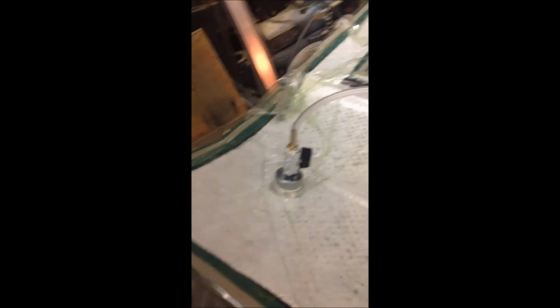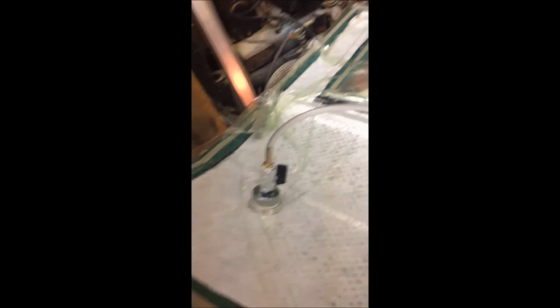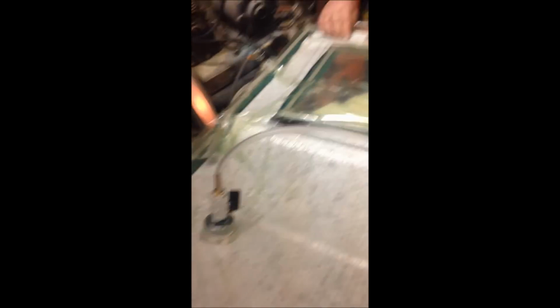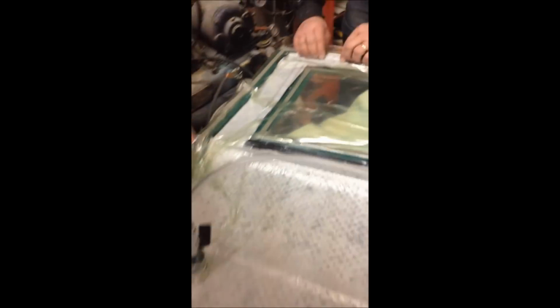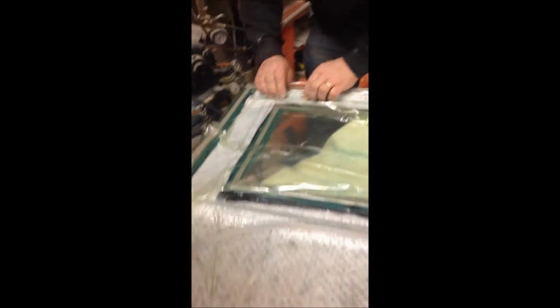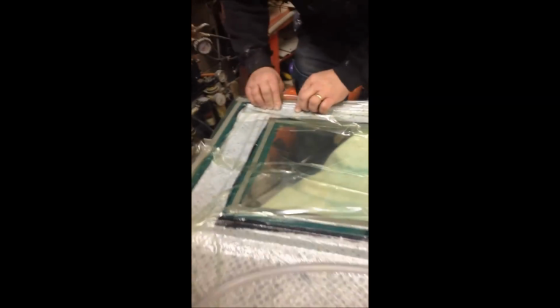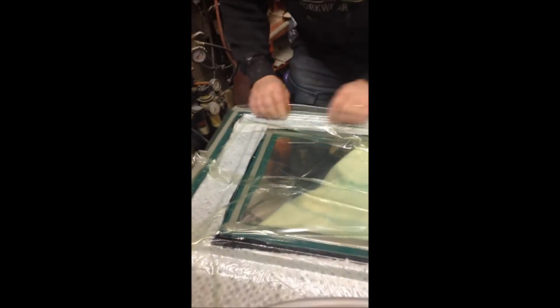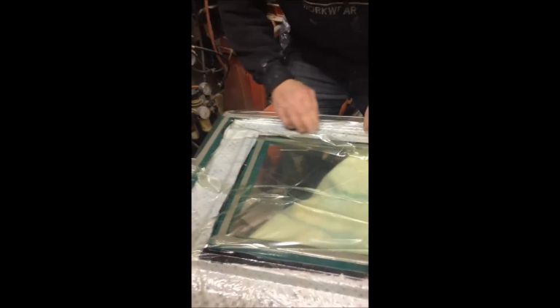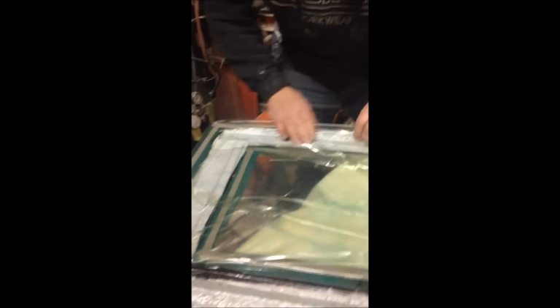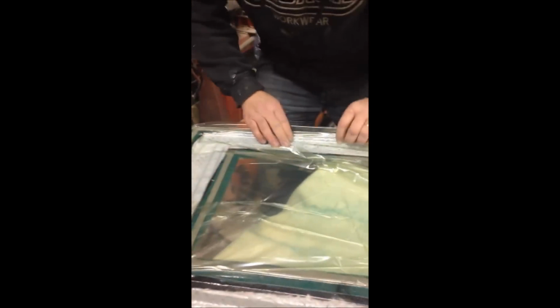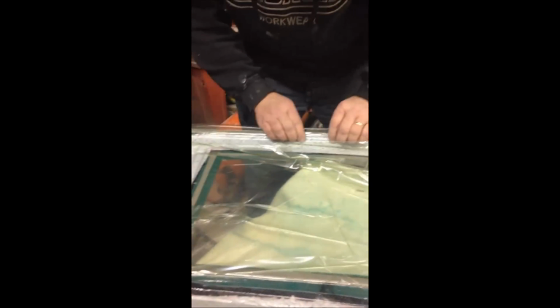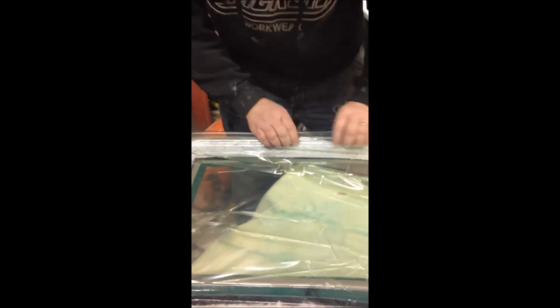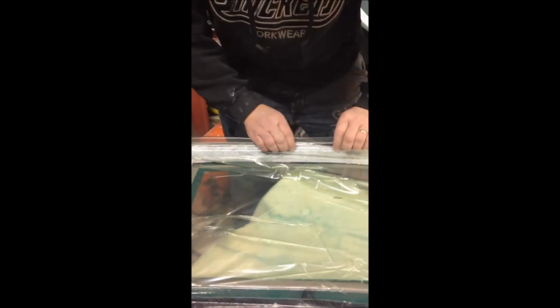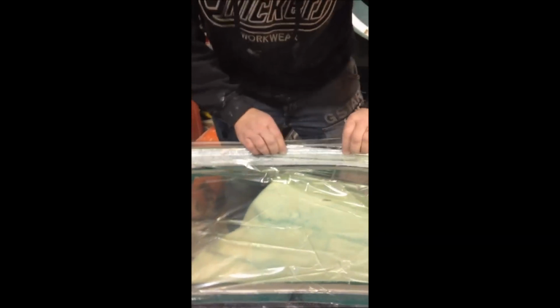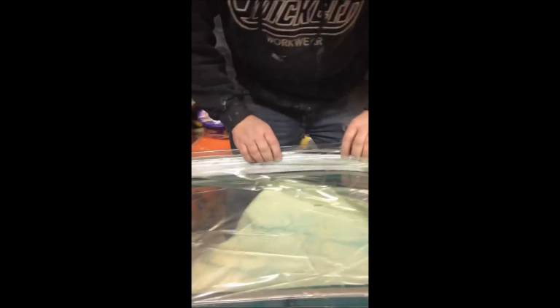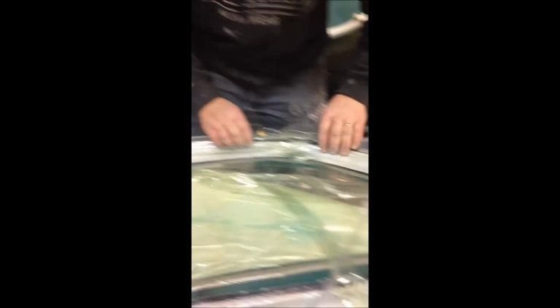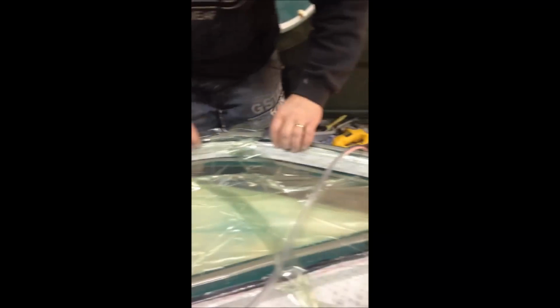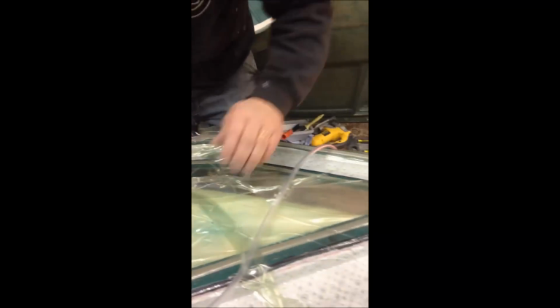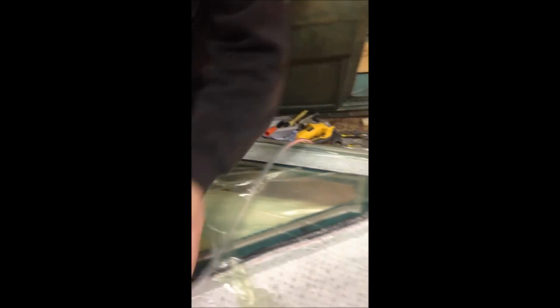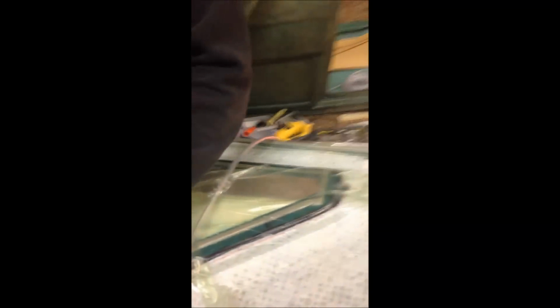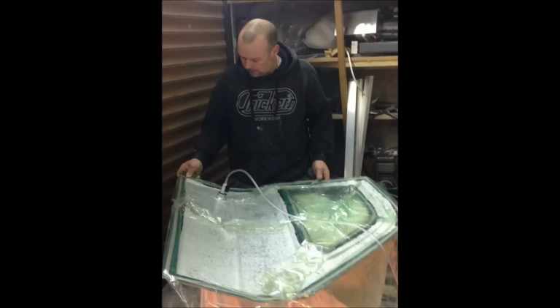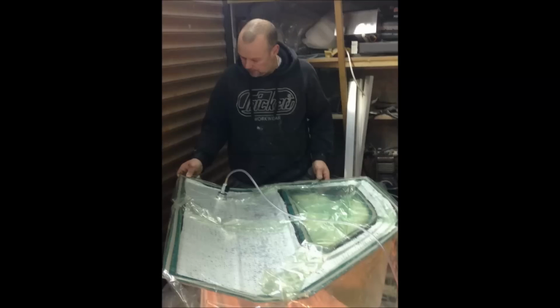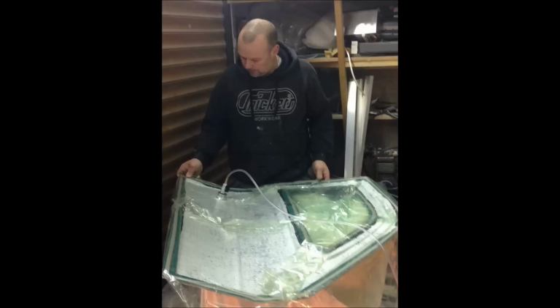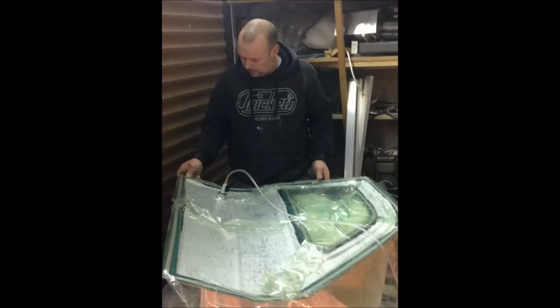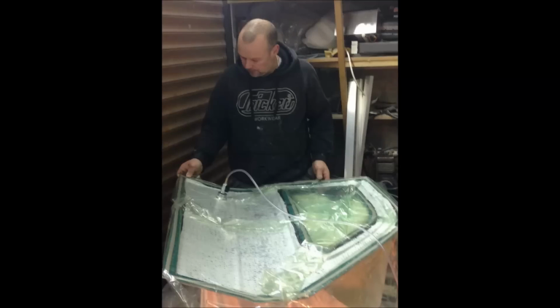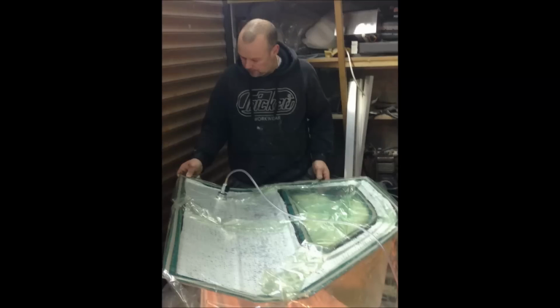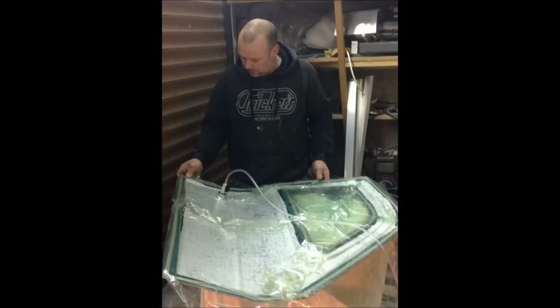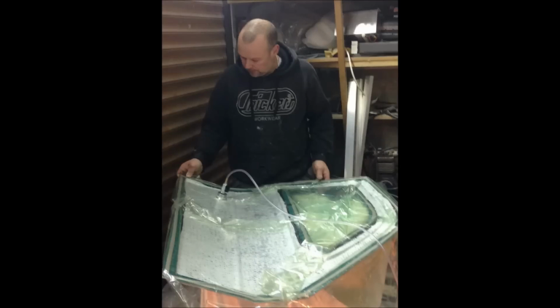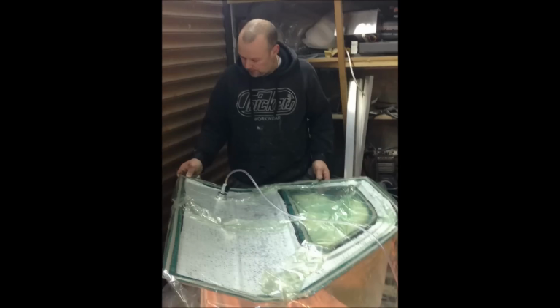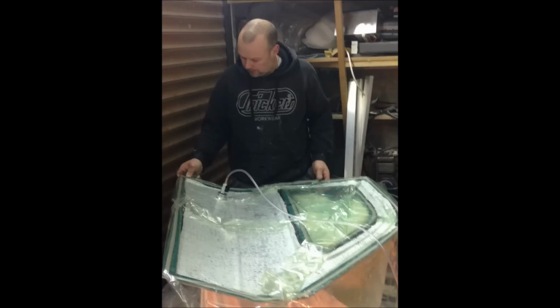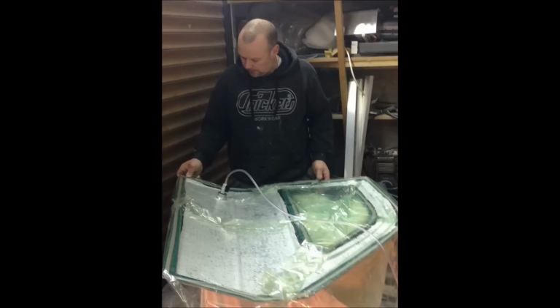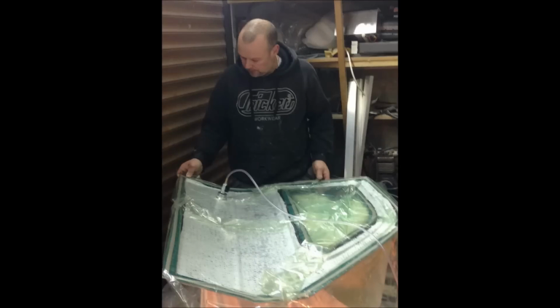We haven't got the sealed bag yet. Let's just move it a little bit. I've got an even clip.